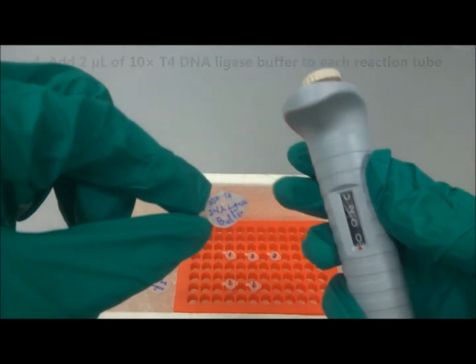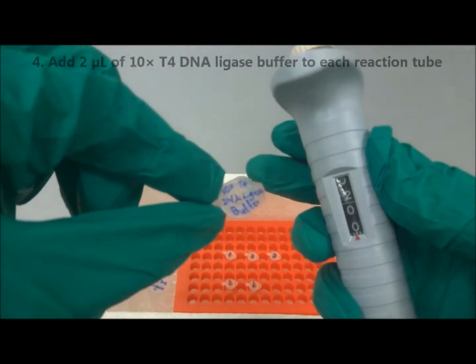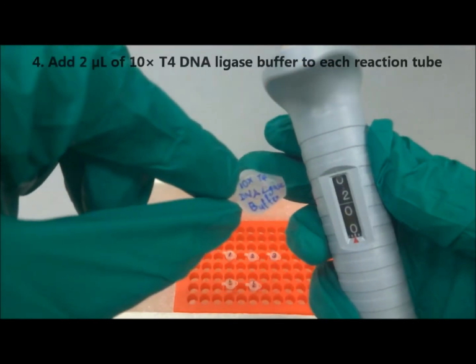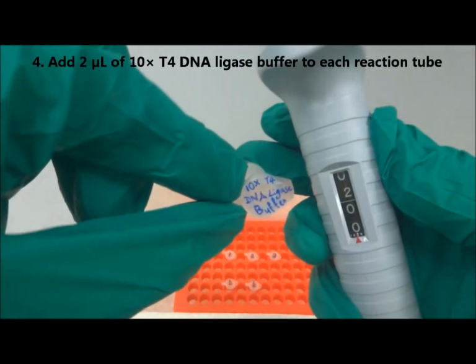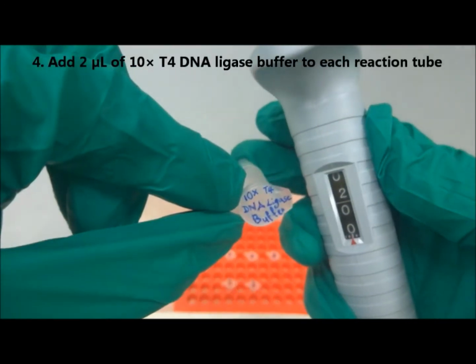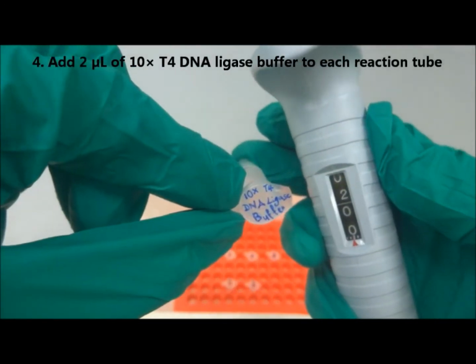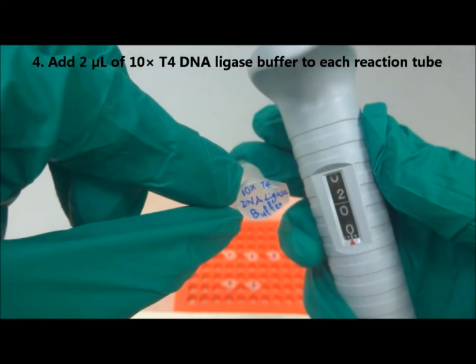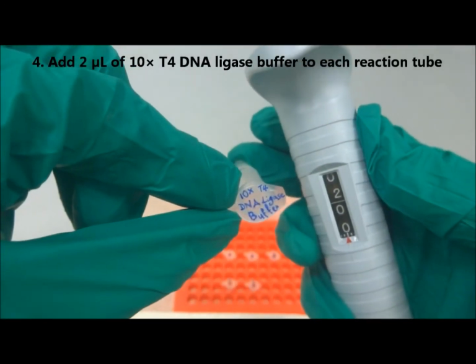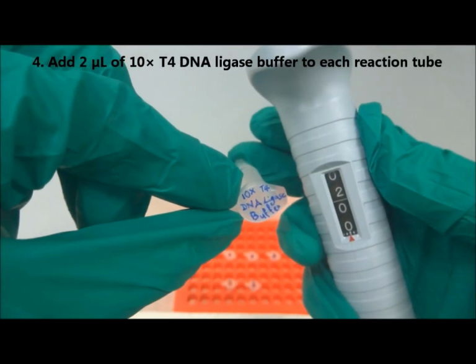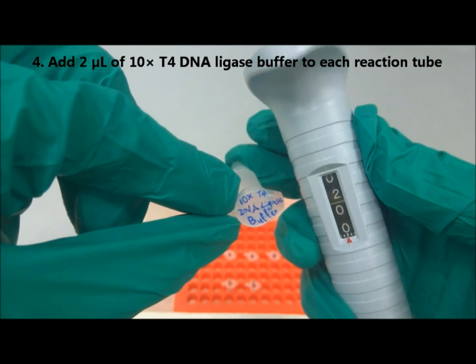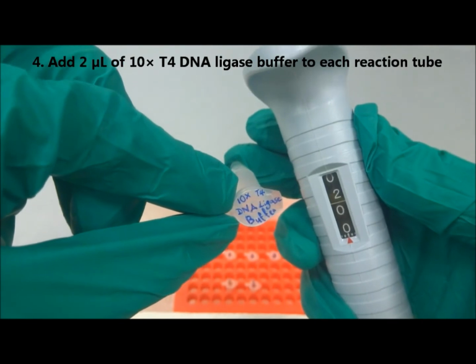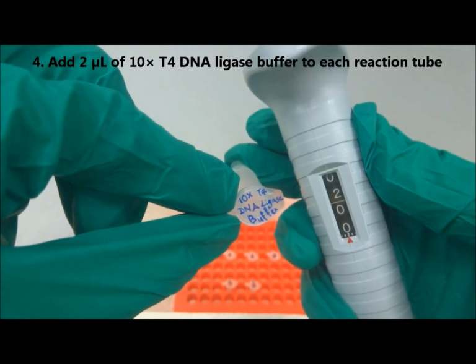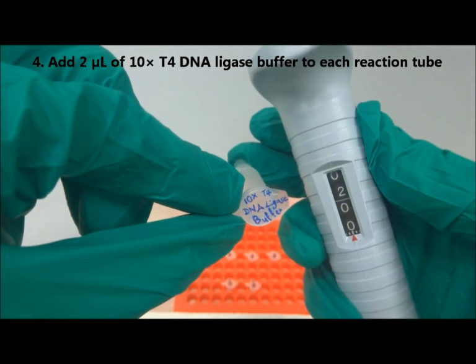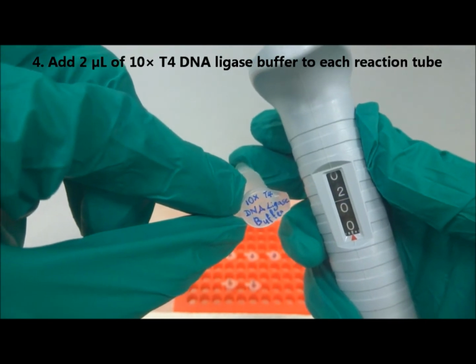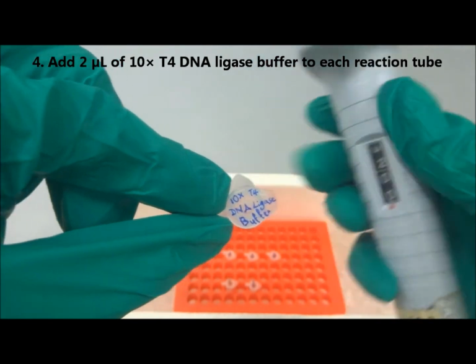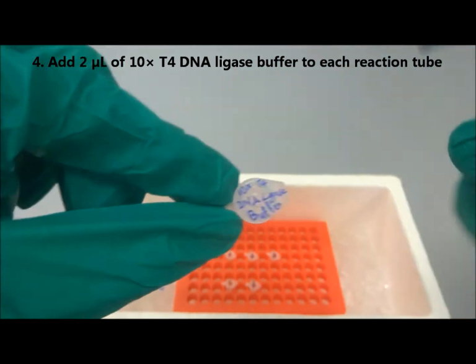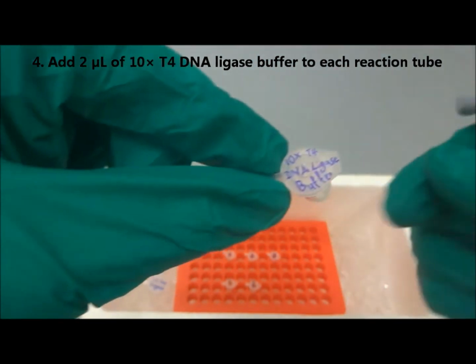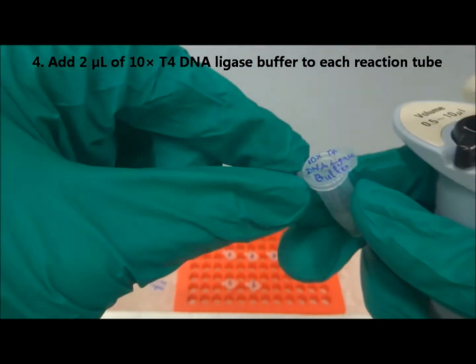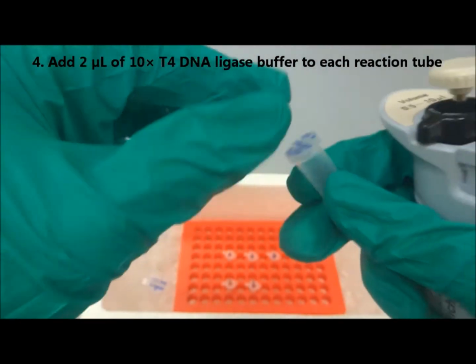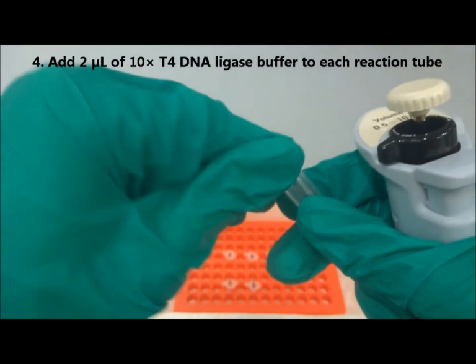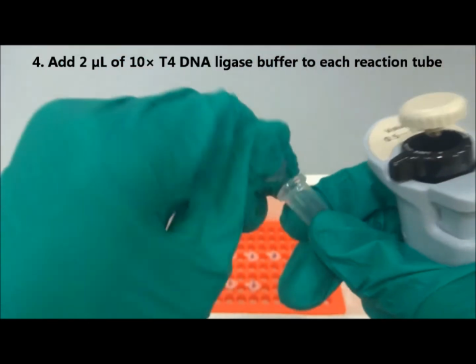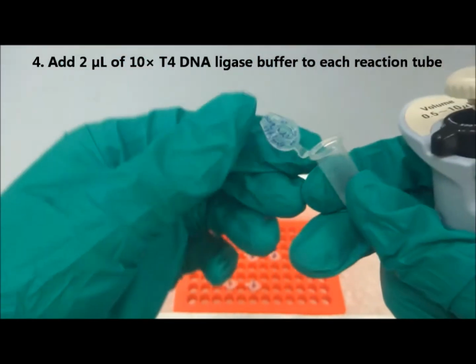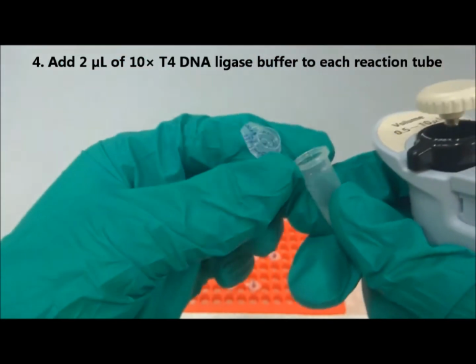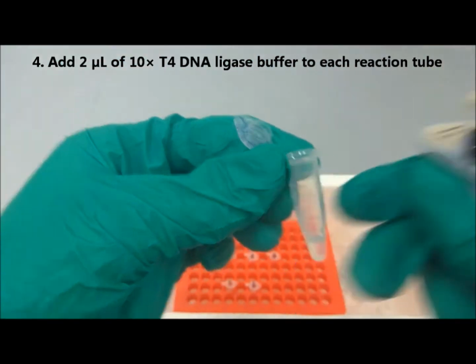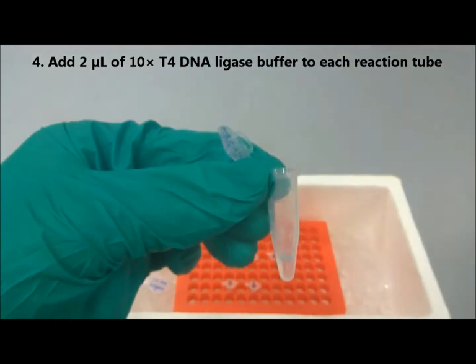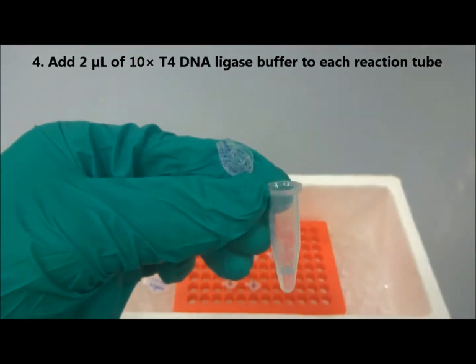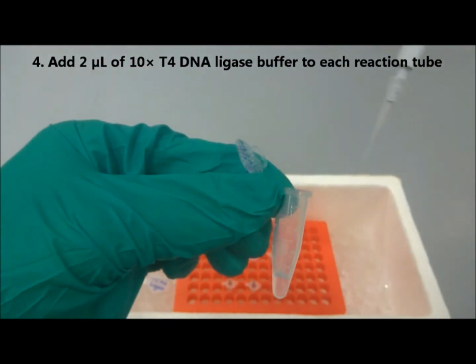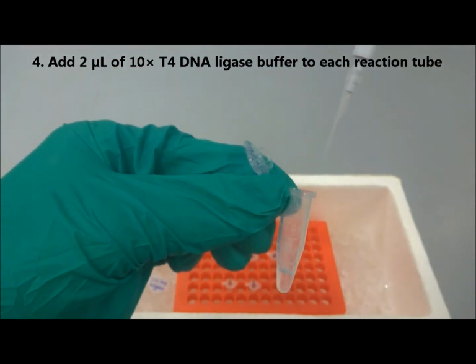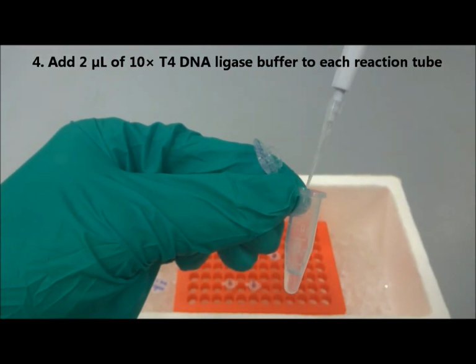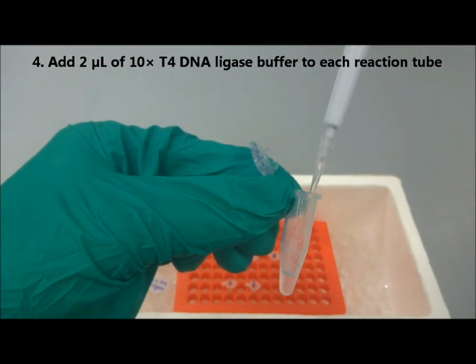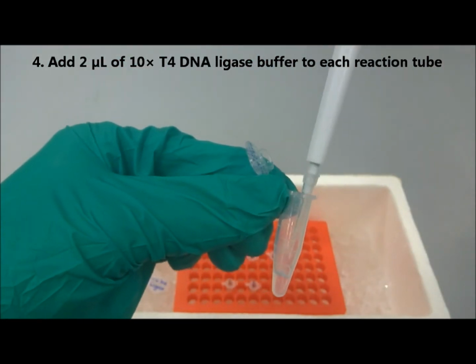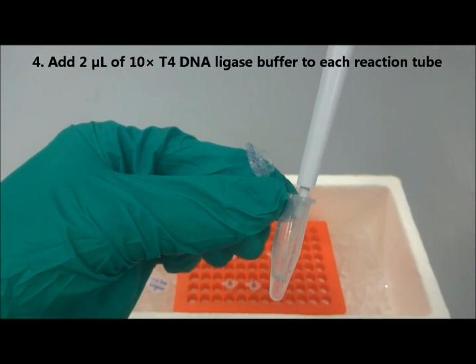Next, add 2 microliters of 10 times DNA ligase buffer into each tube.